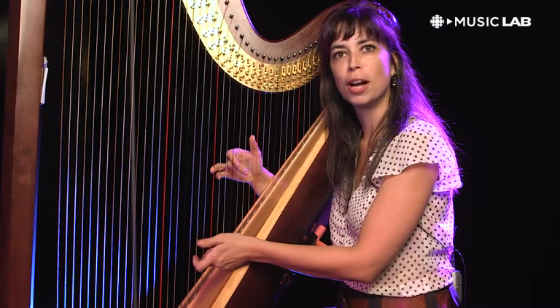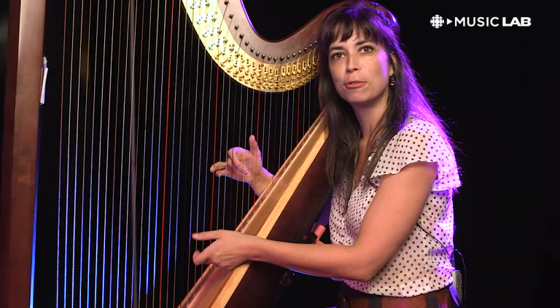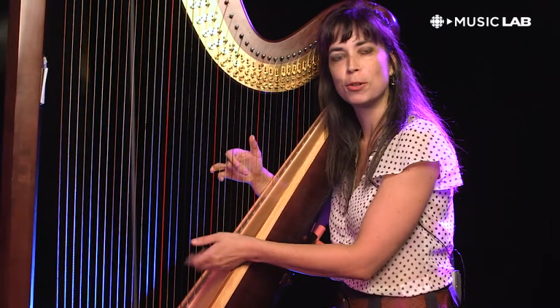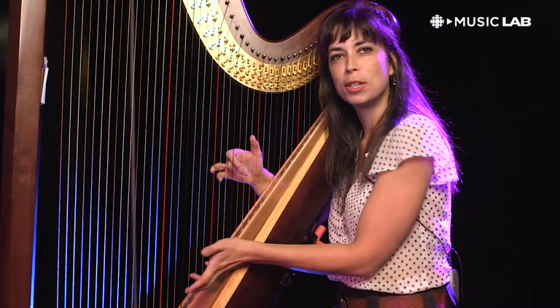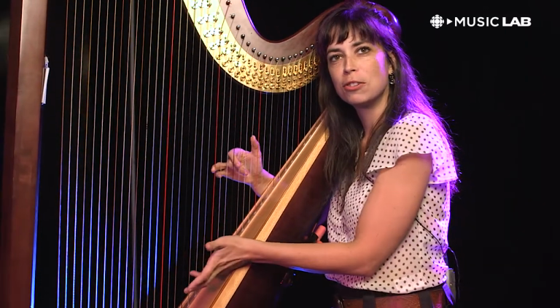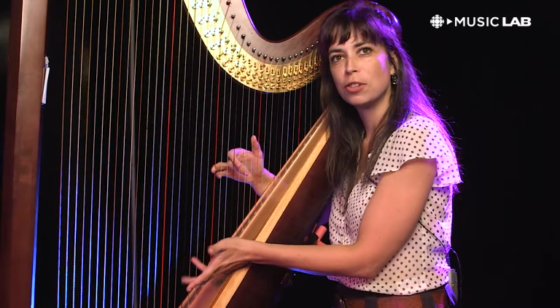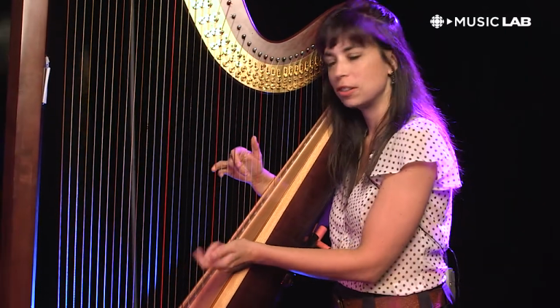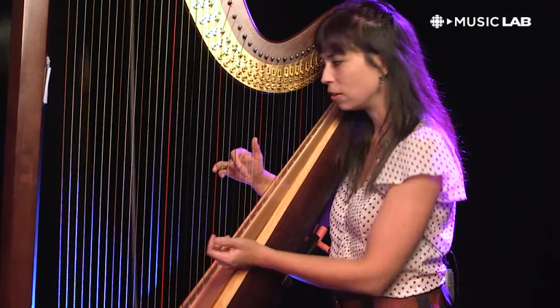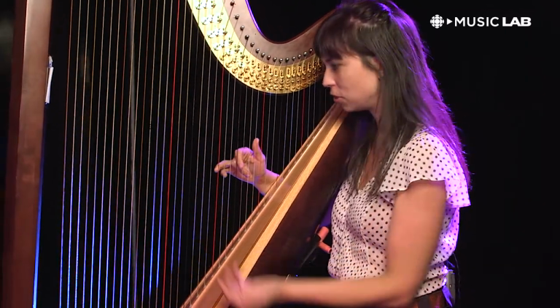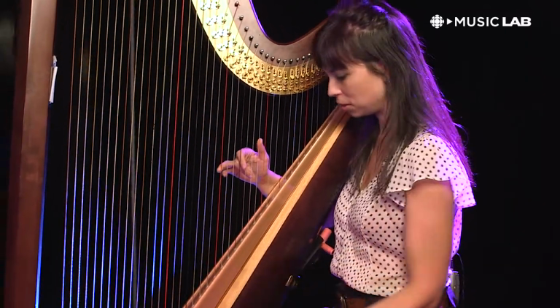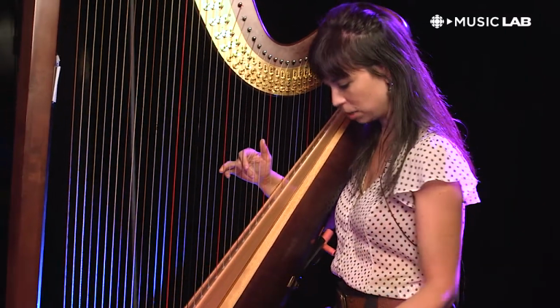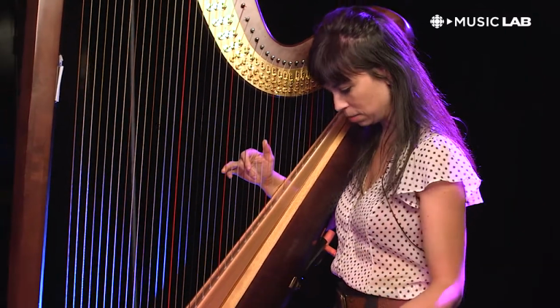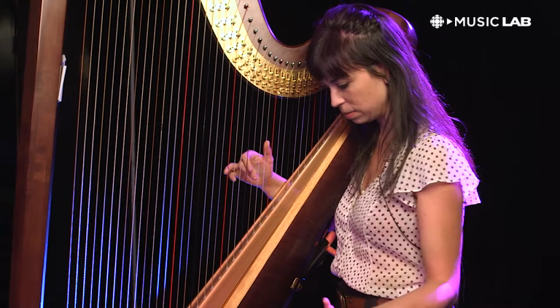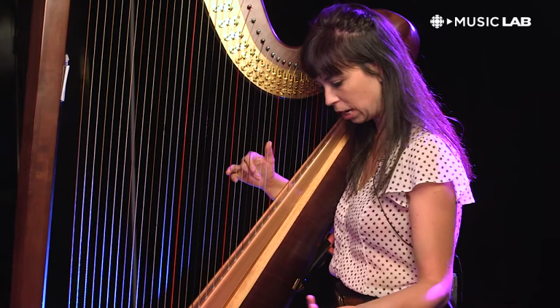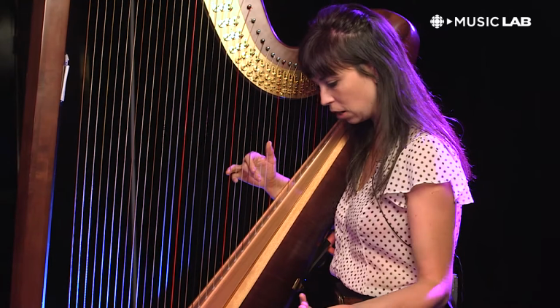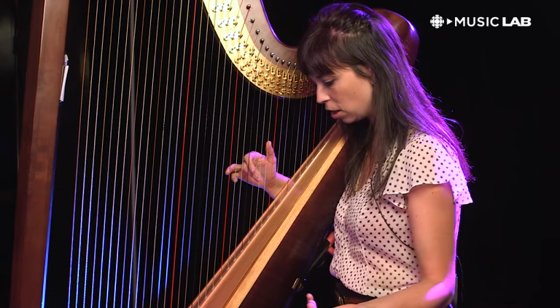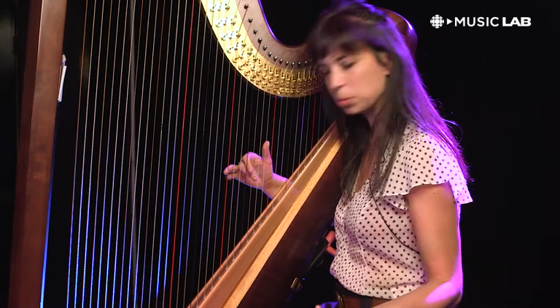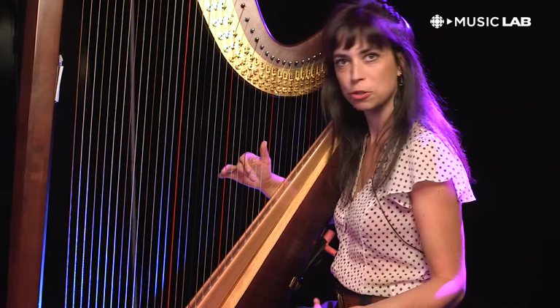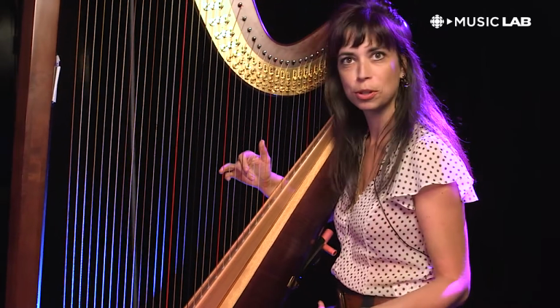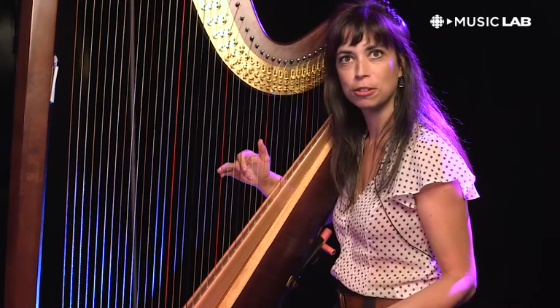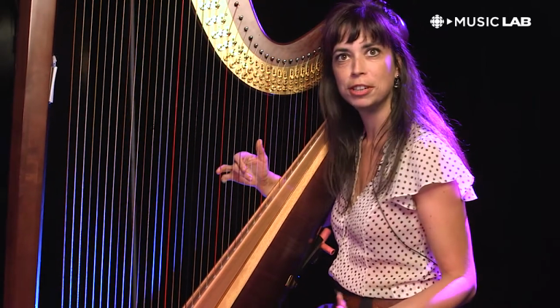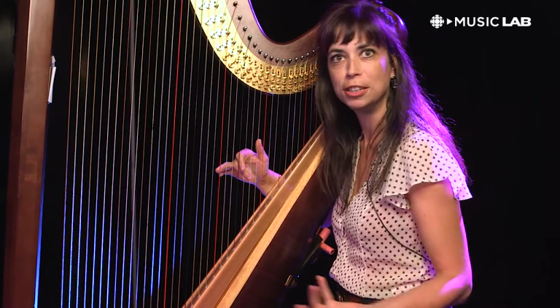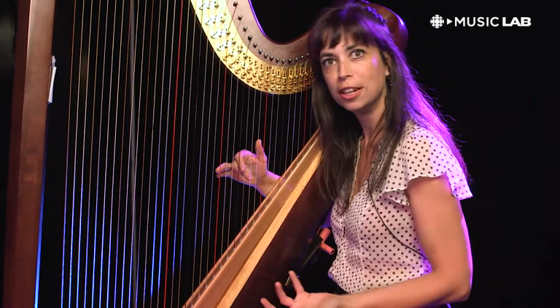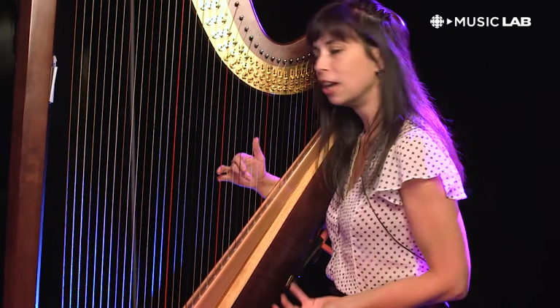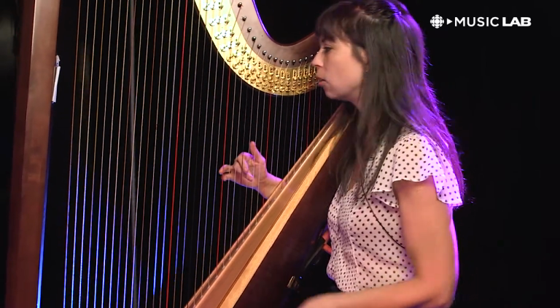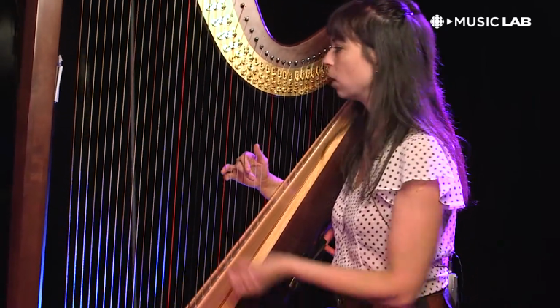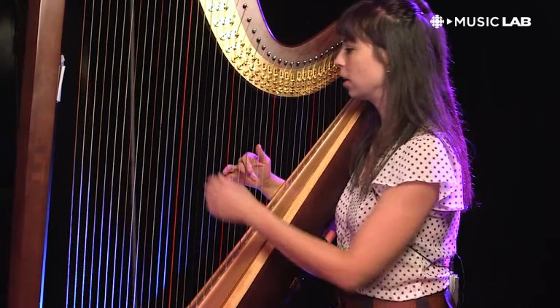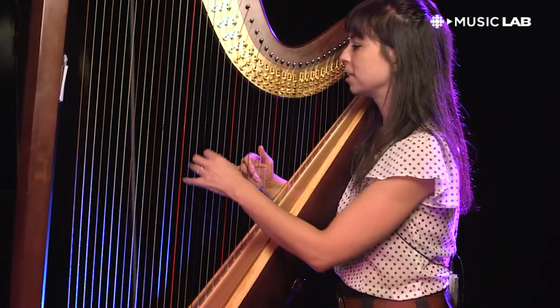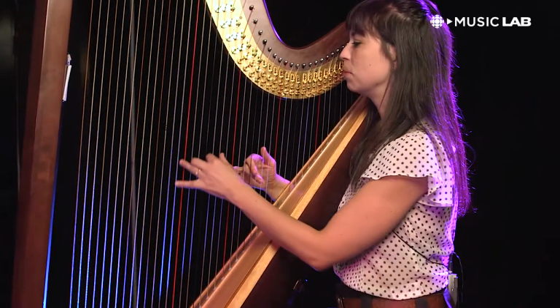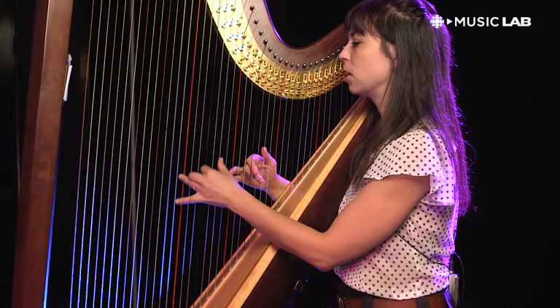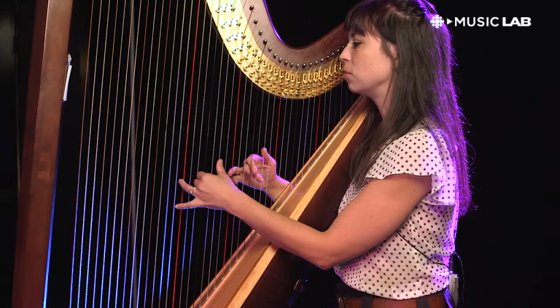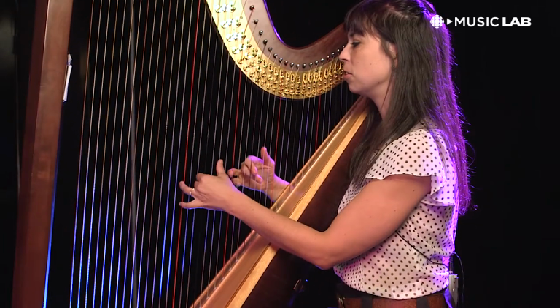You have to start to become like an octopus with your feet going on at the same time too.